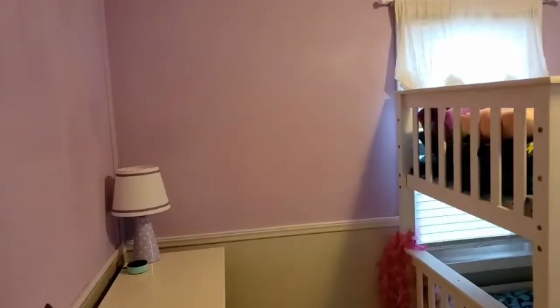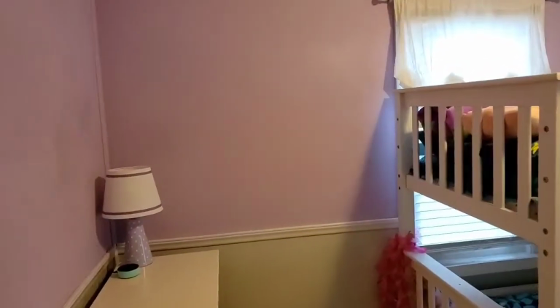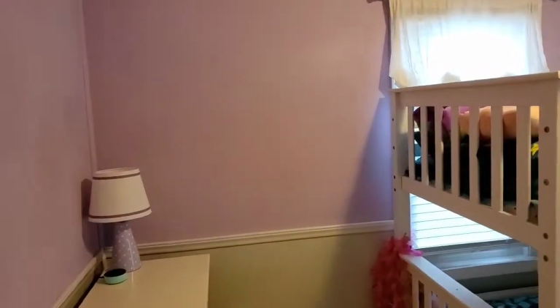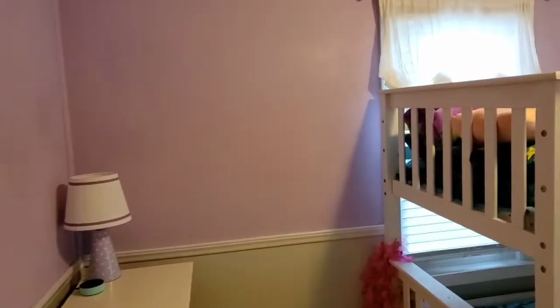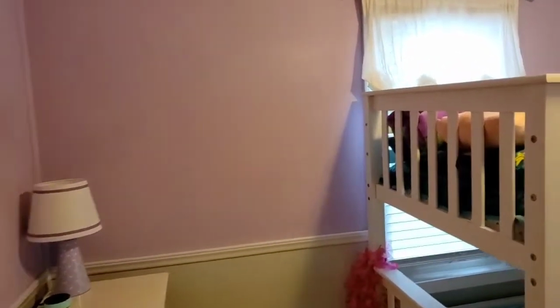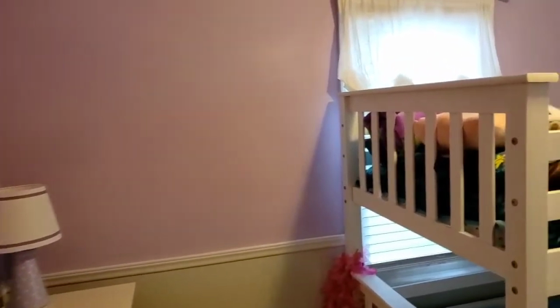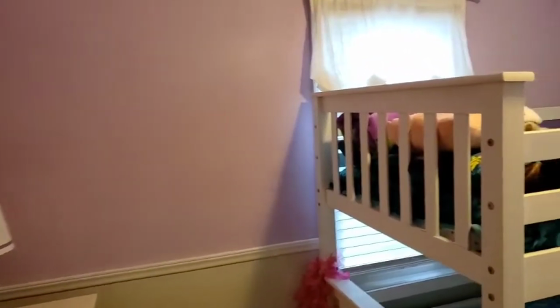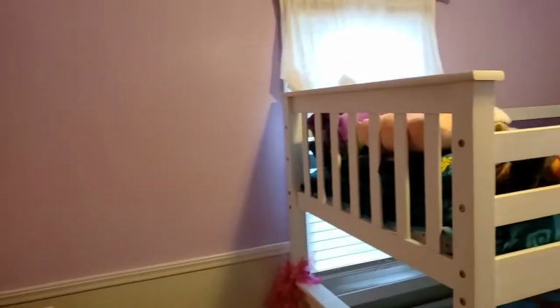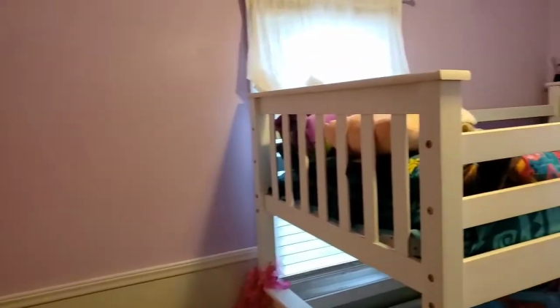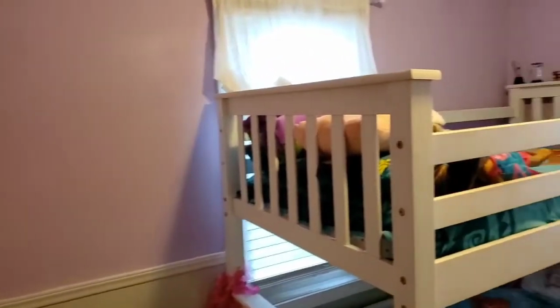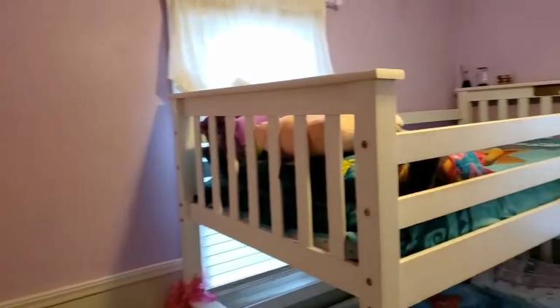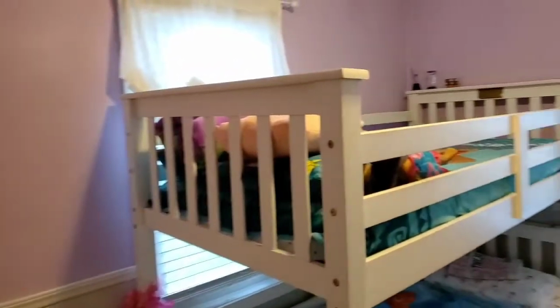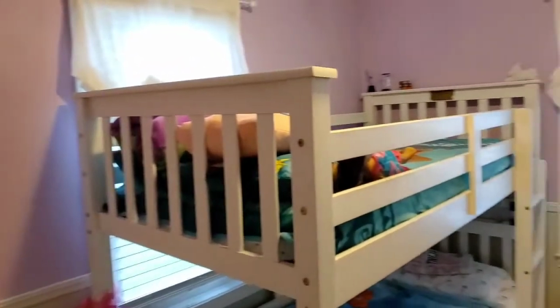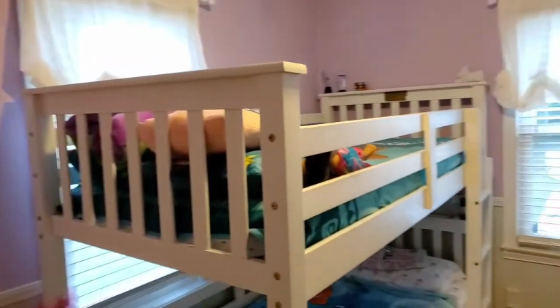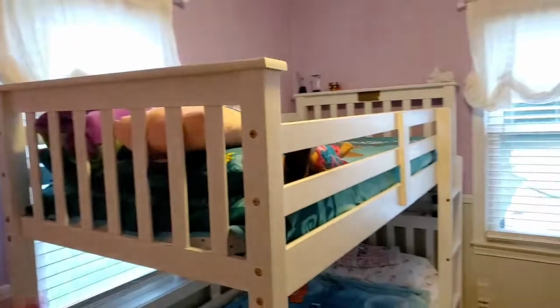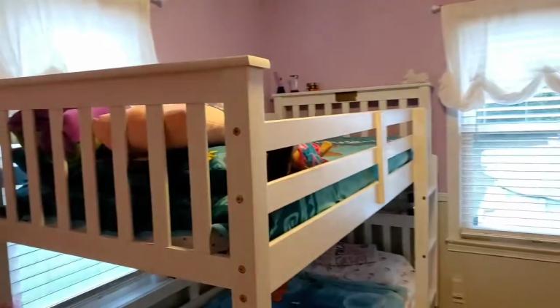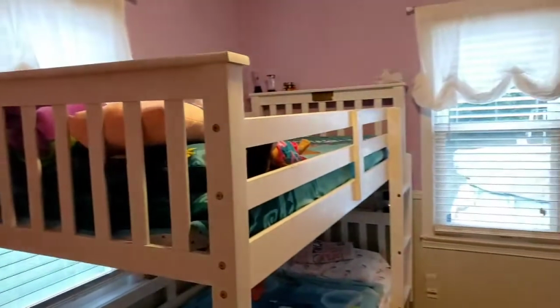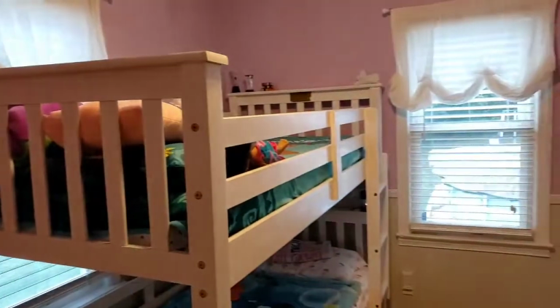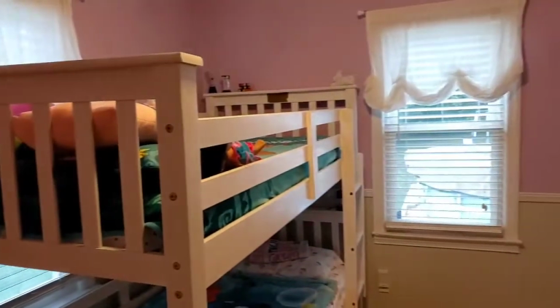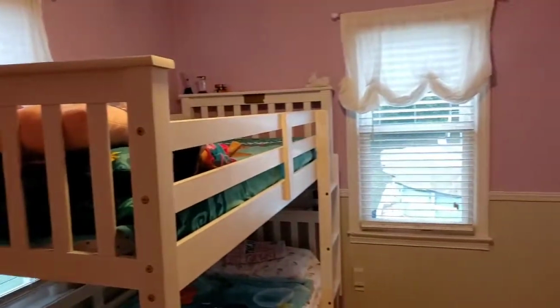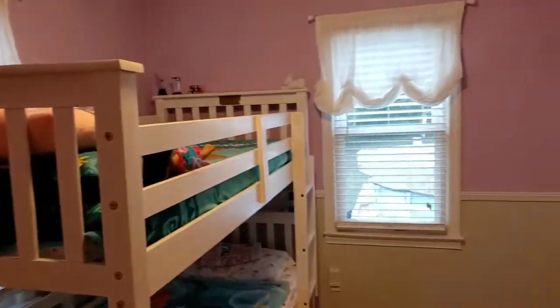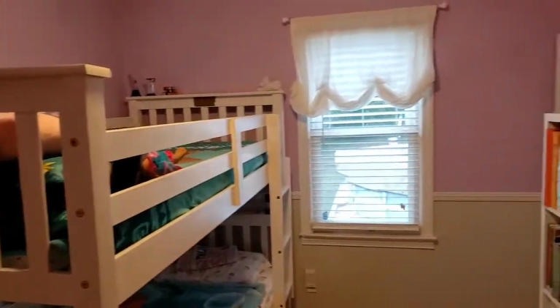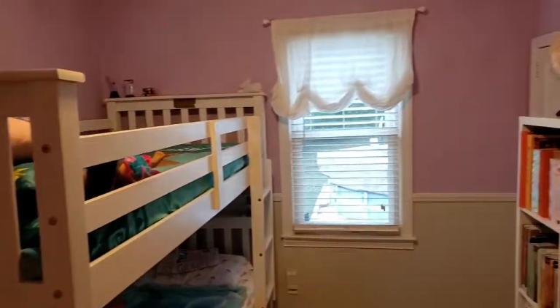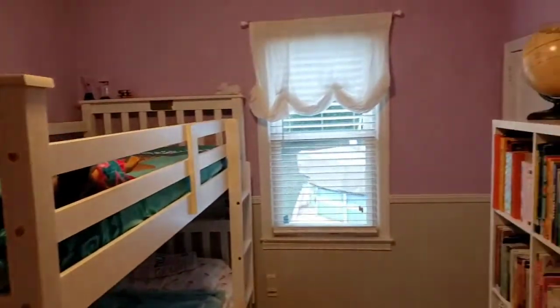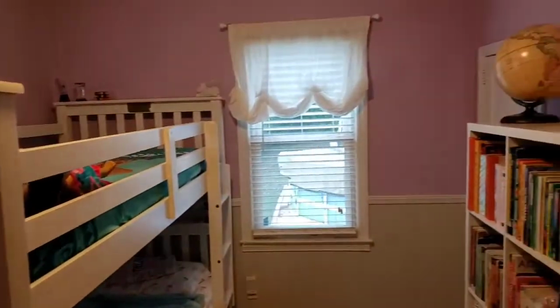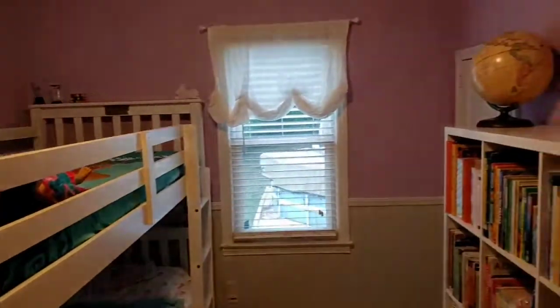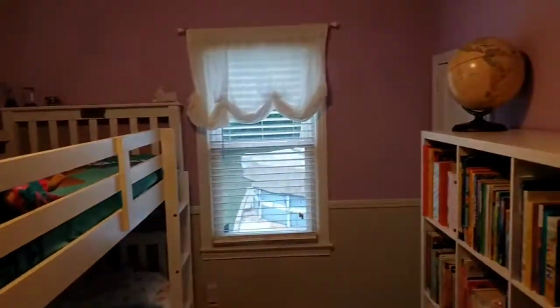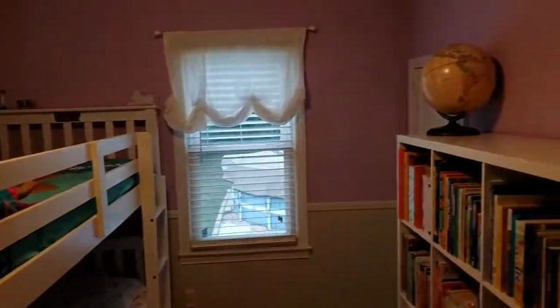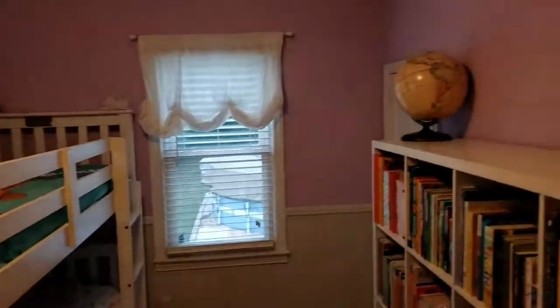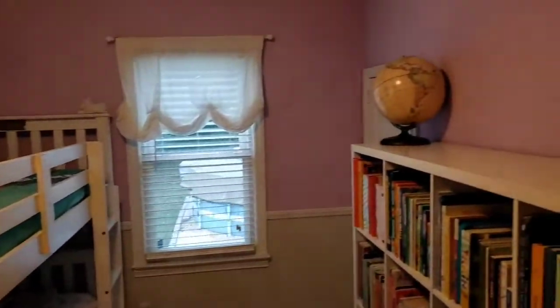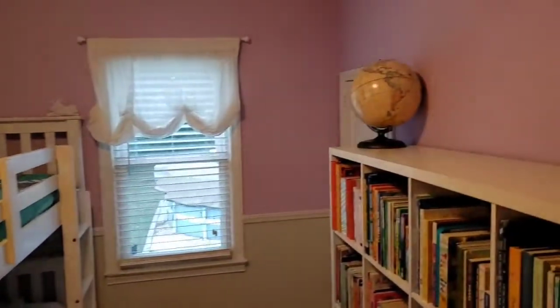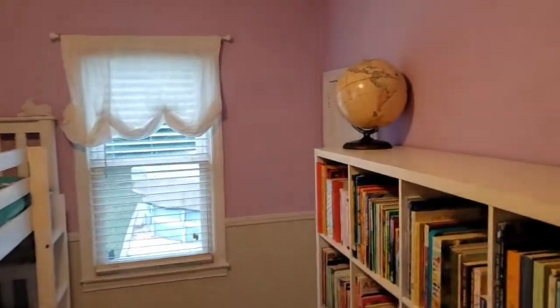As you already know, this home has two bedrooms. This is the second bedroom, which sits at the left rear of the home.